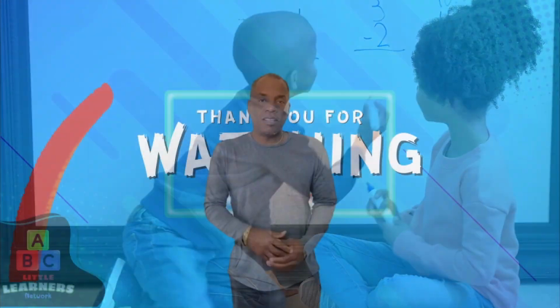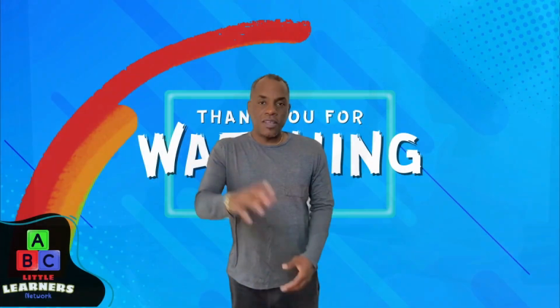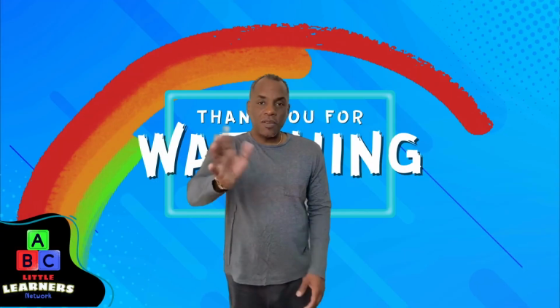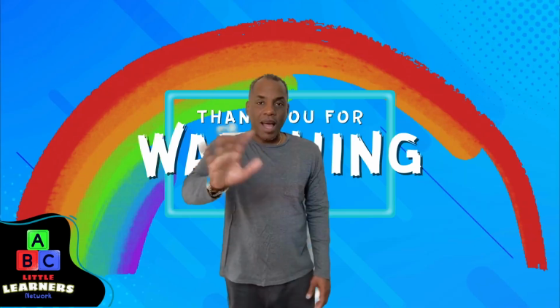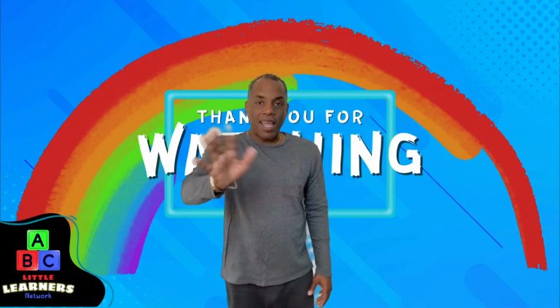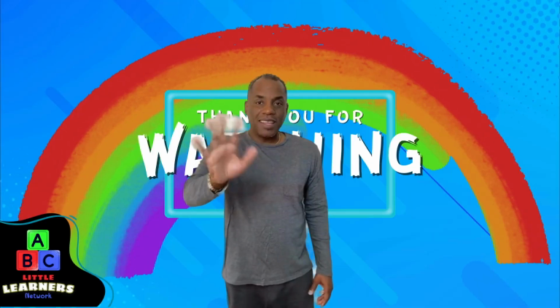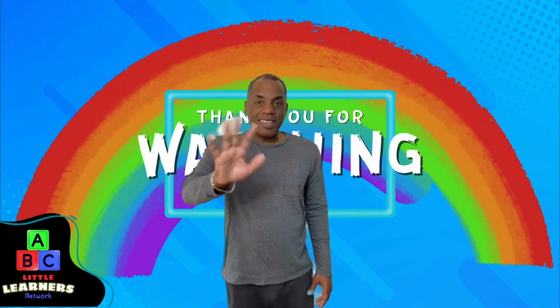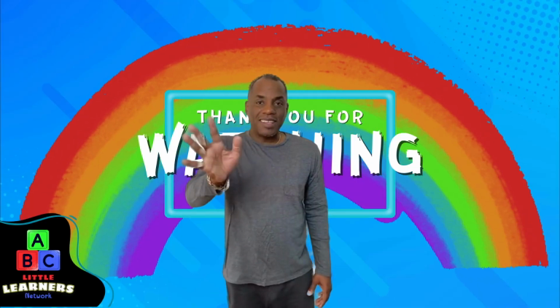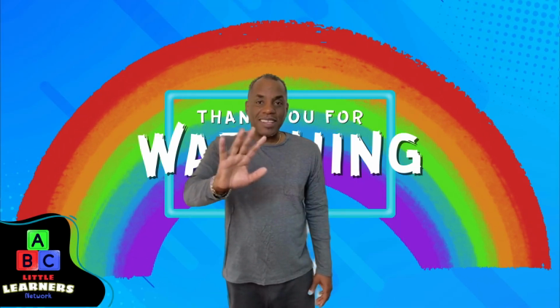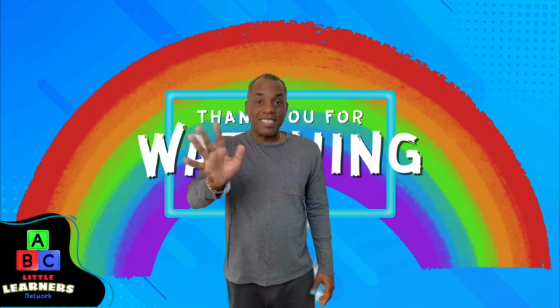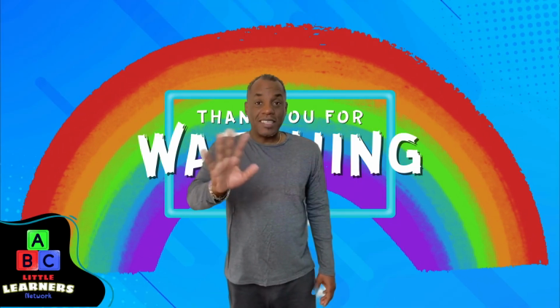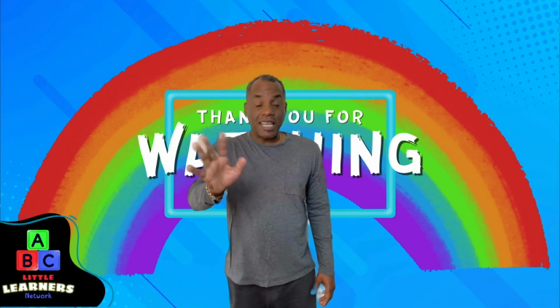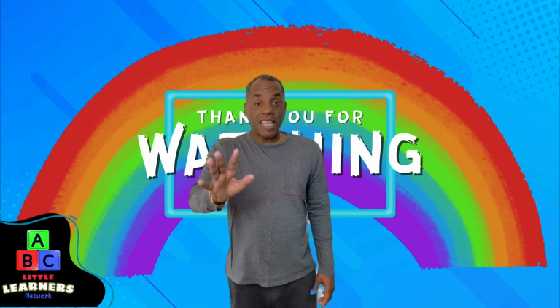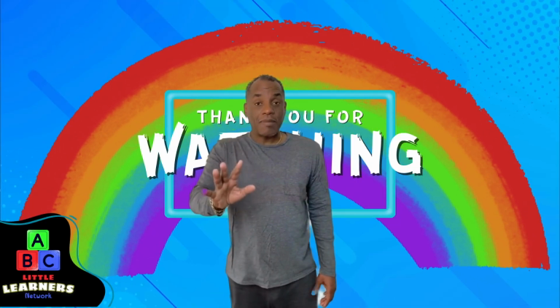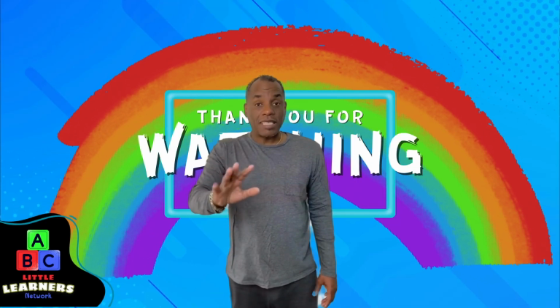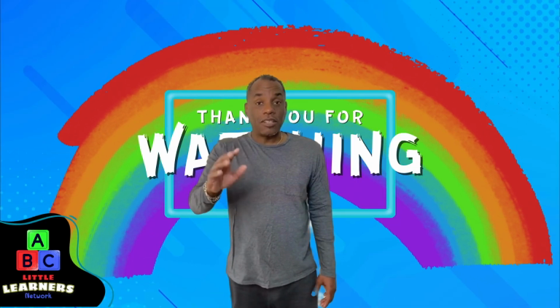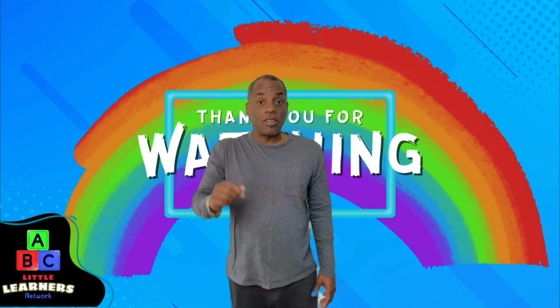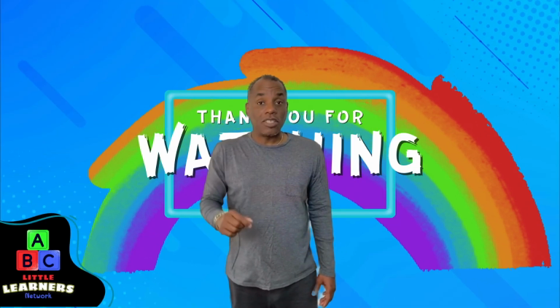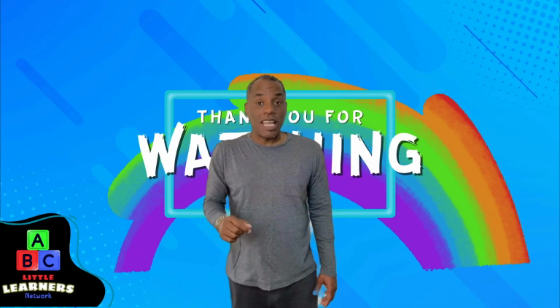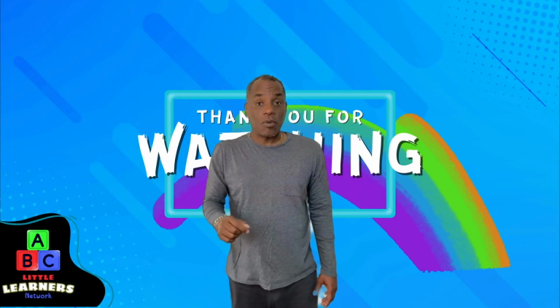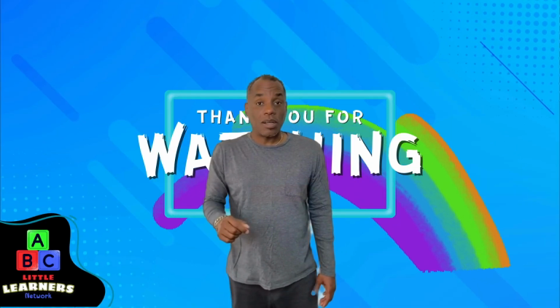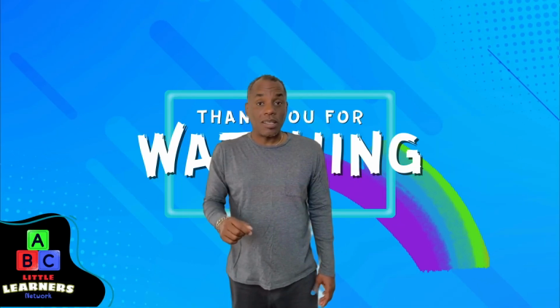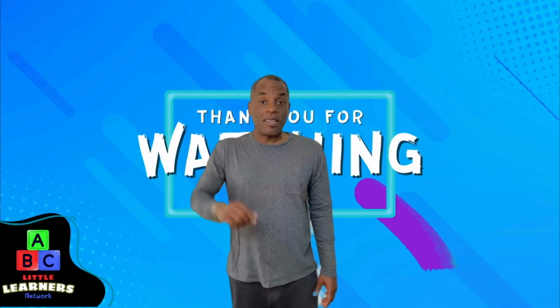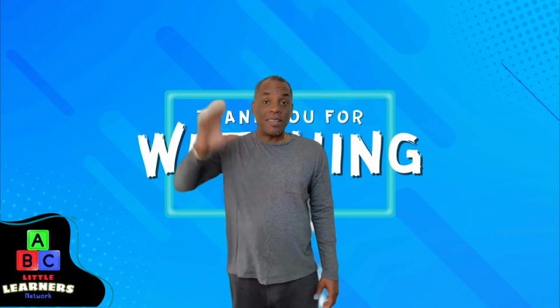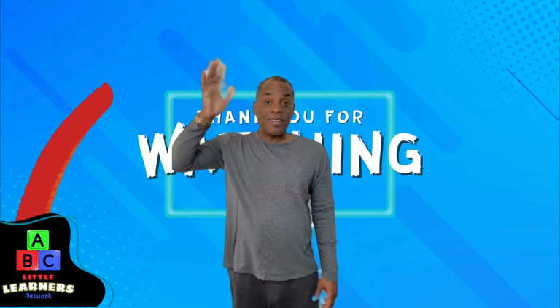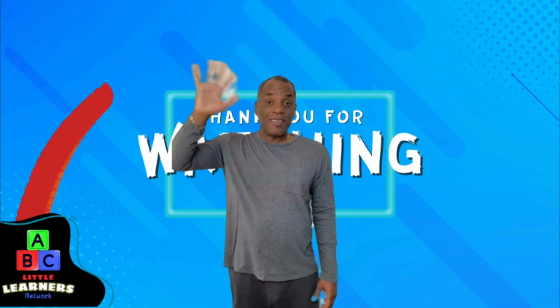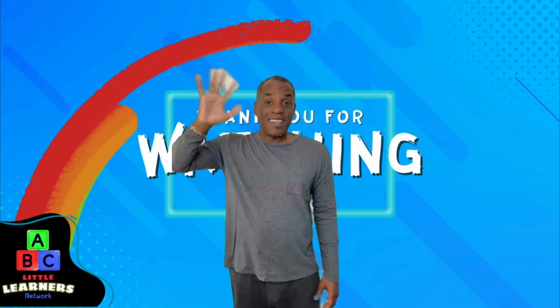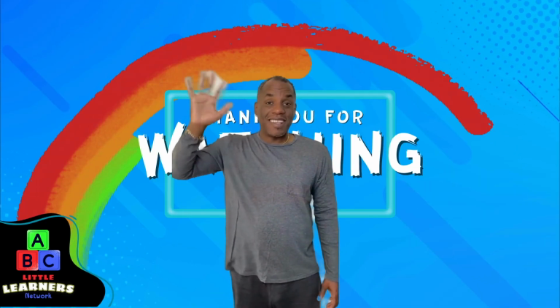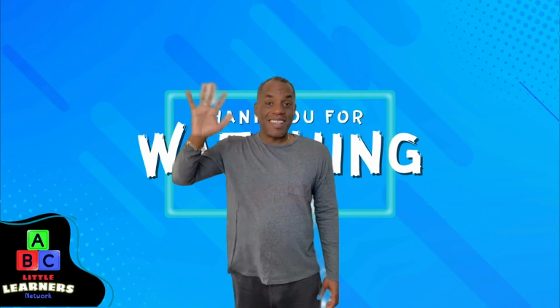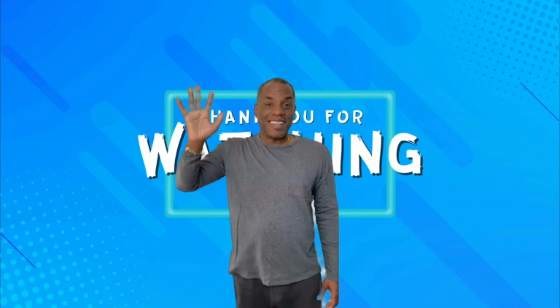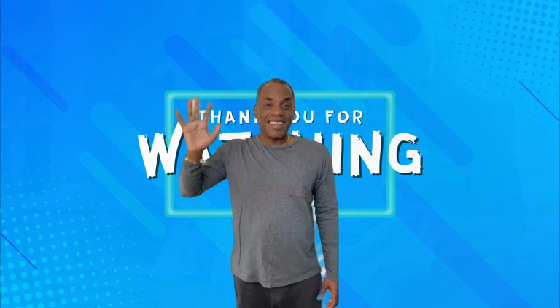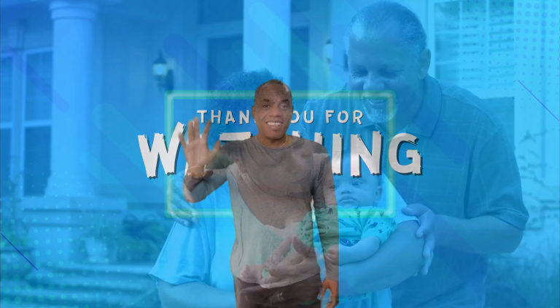Goodbye. See you next time at the Little Learners Network. Bye.